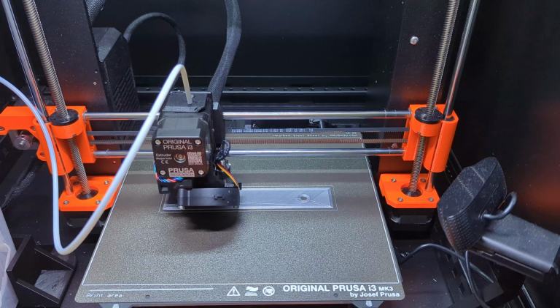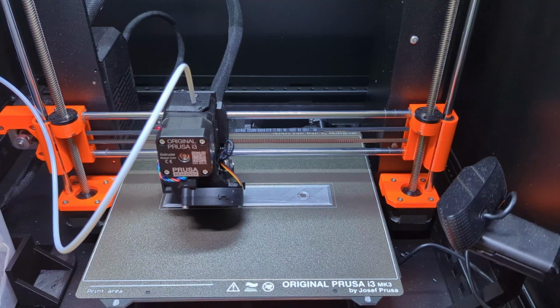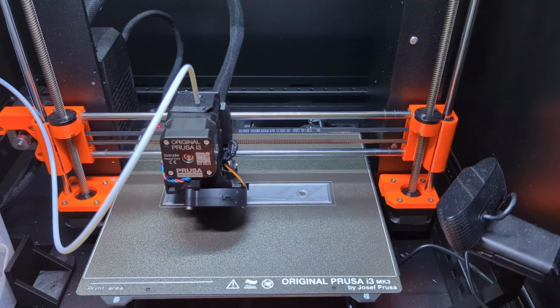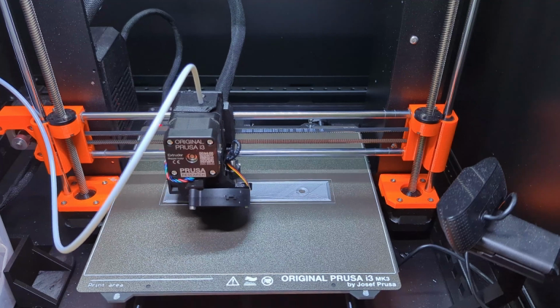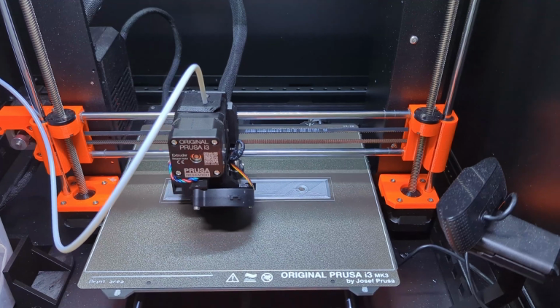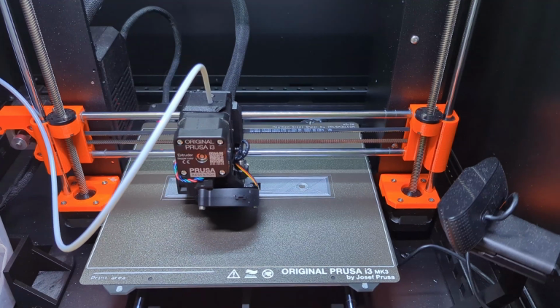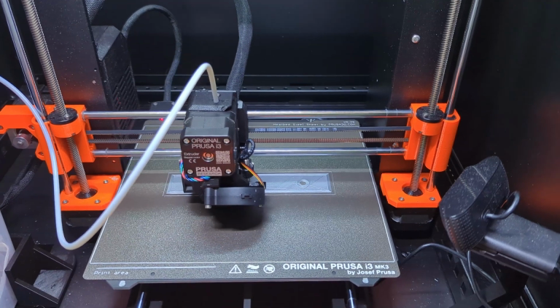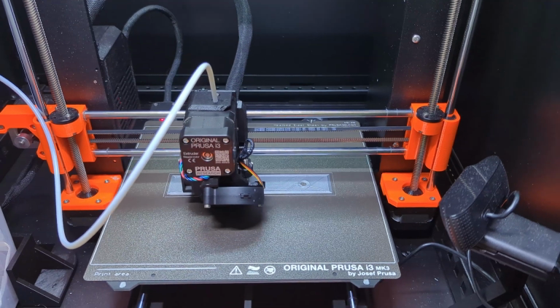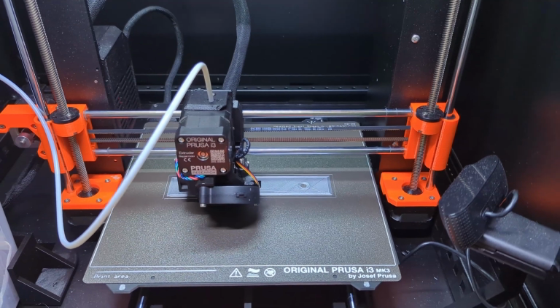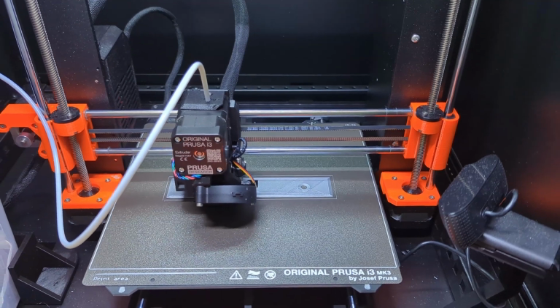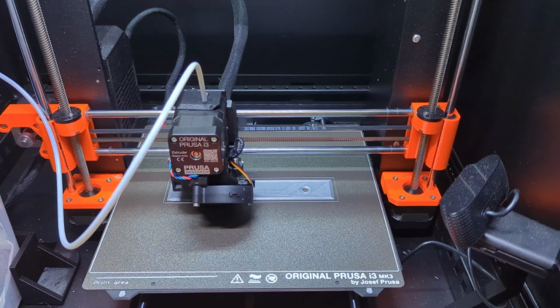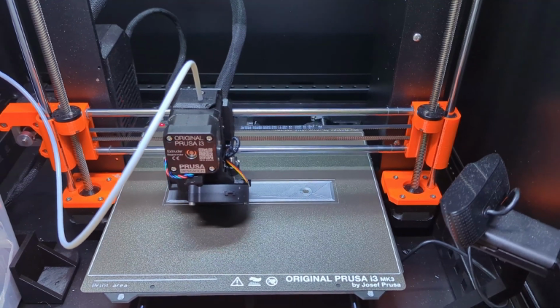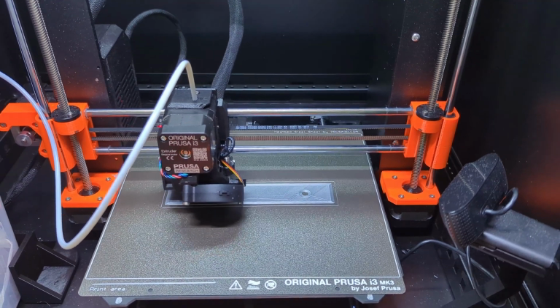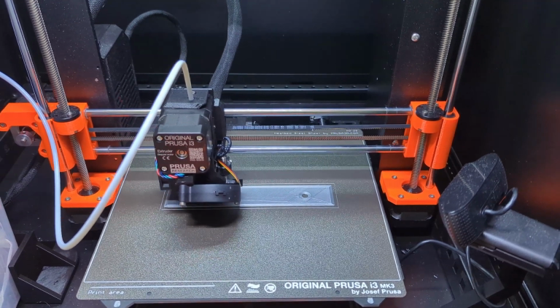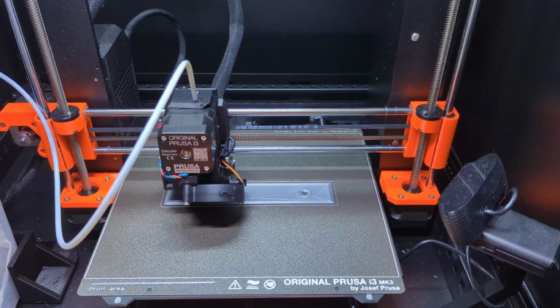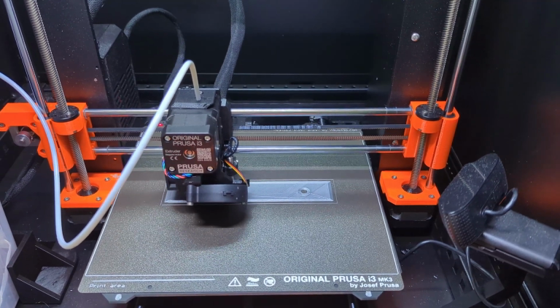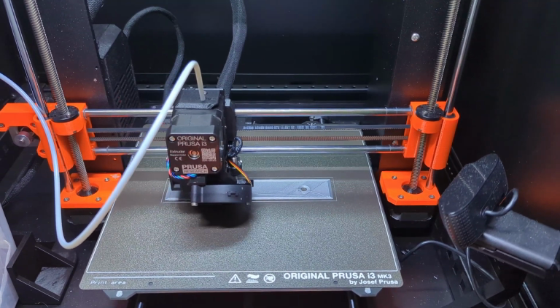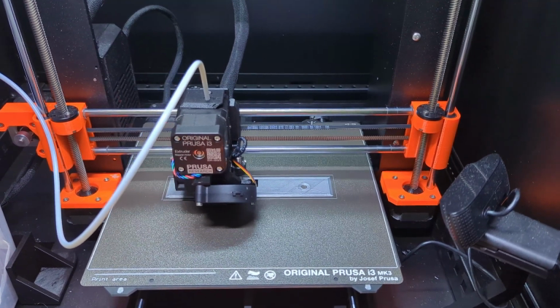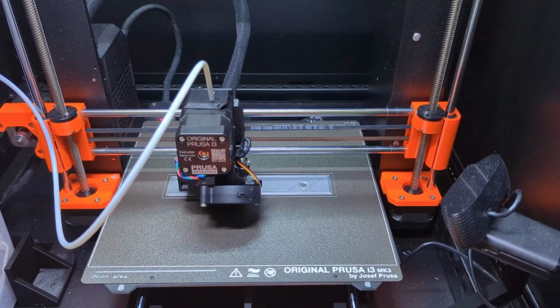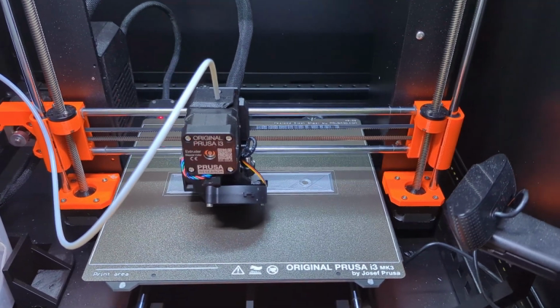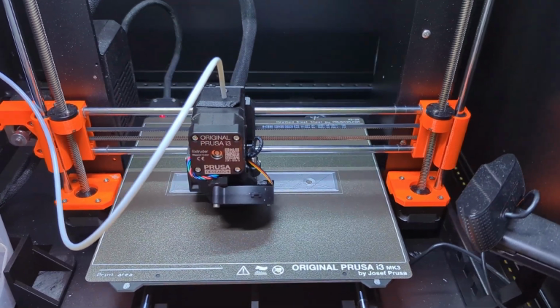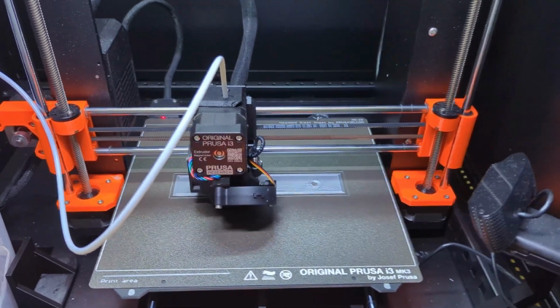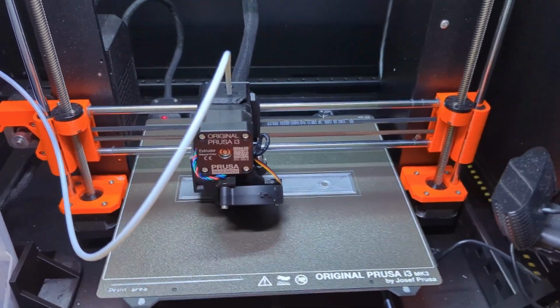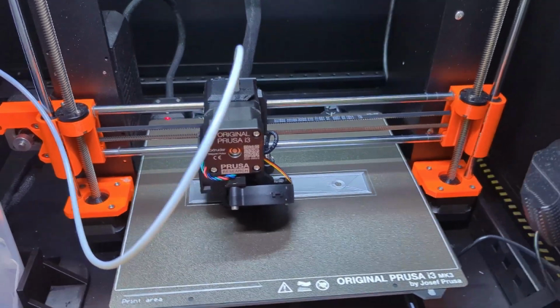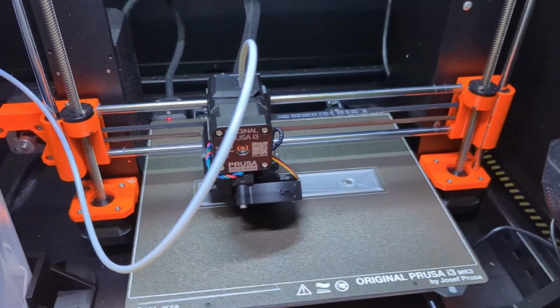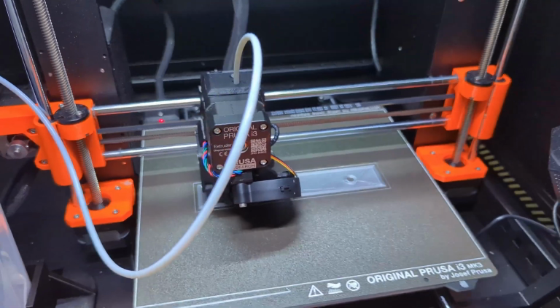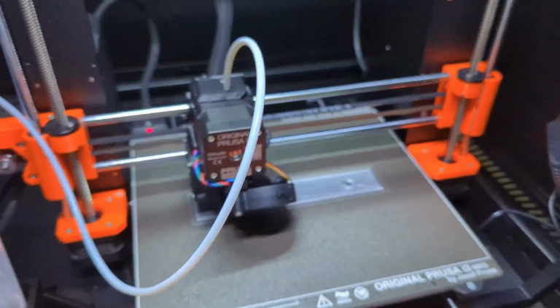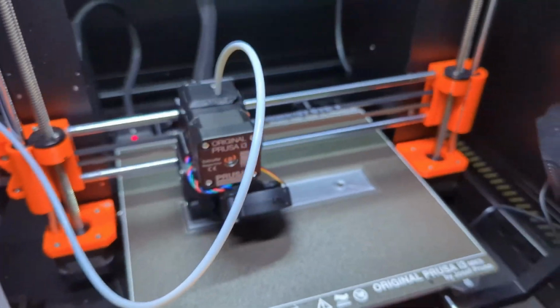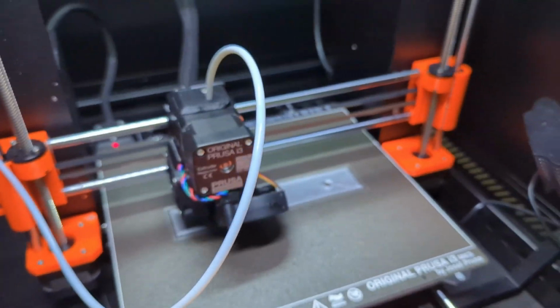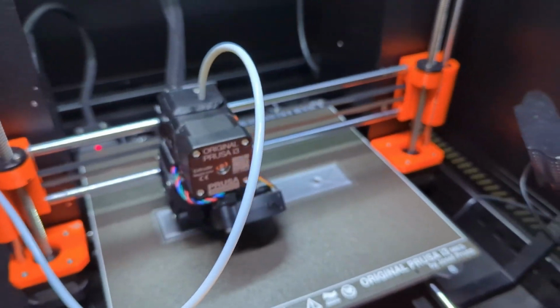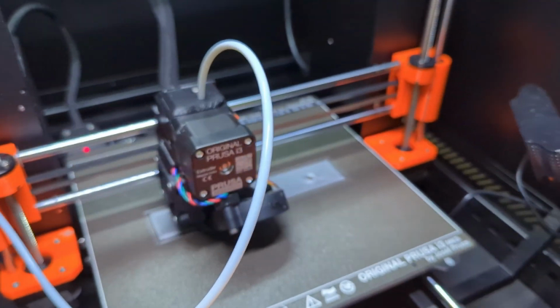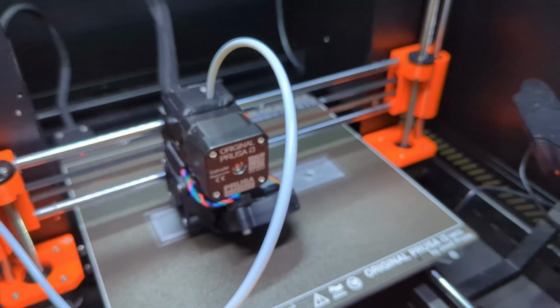3D printers are useful for all sorts of things, and I'm going to show you how it's helping me solve some problems in karting.